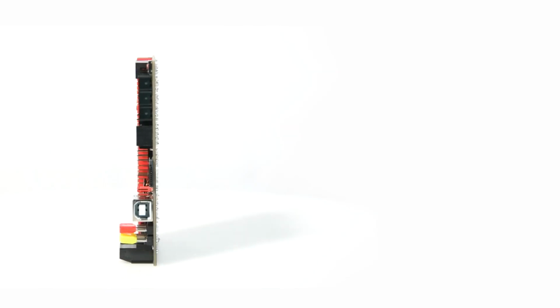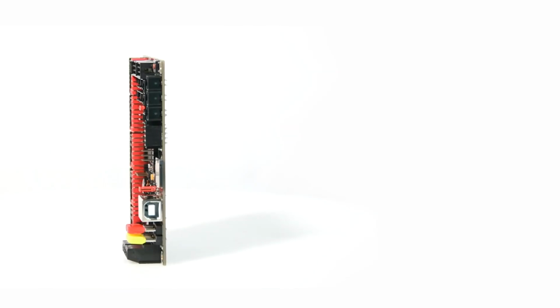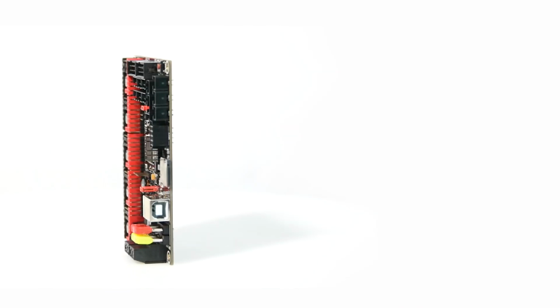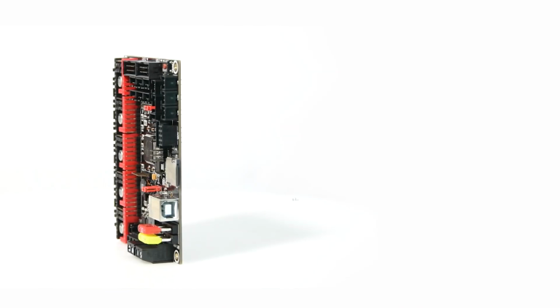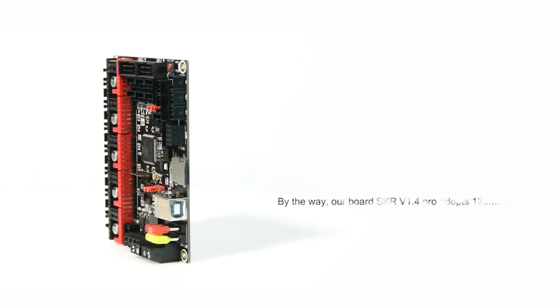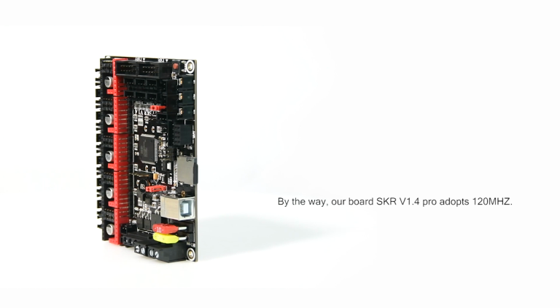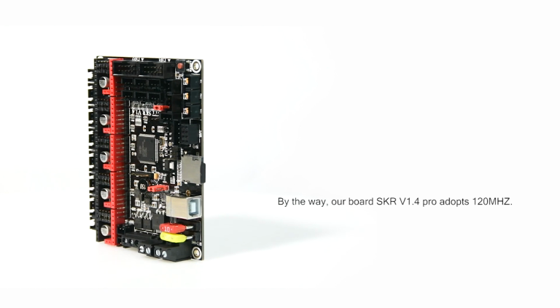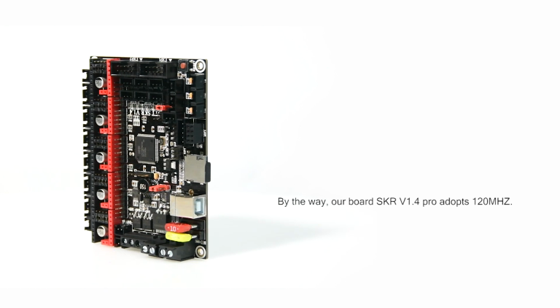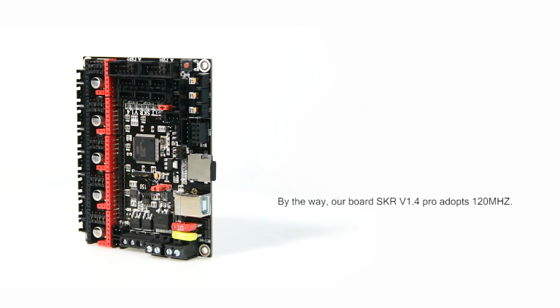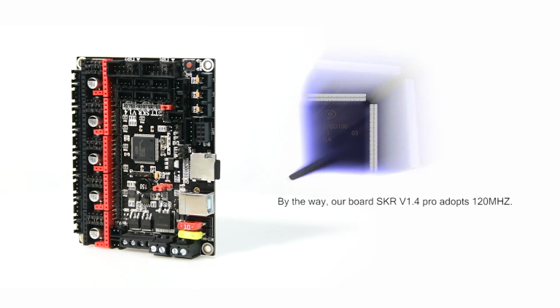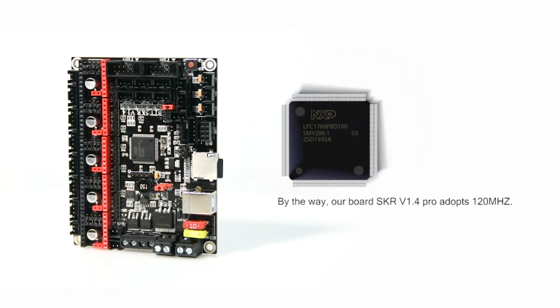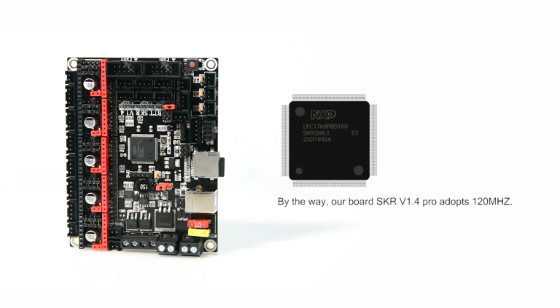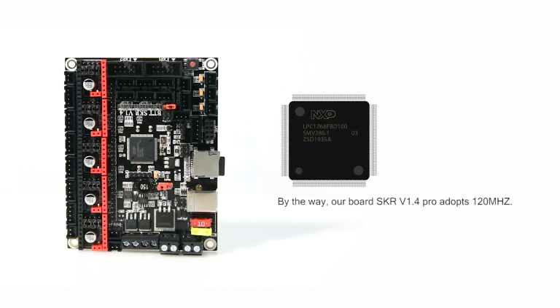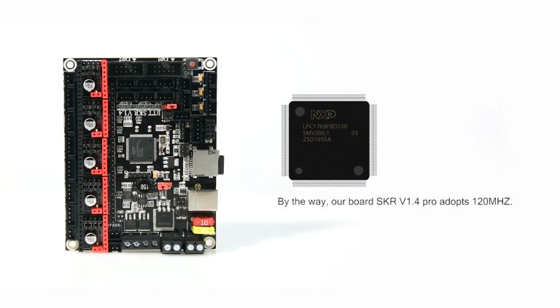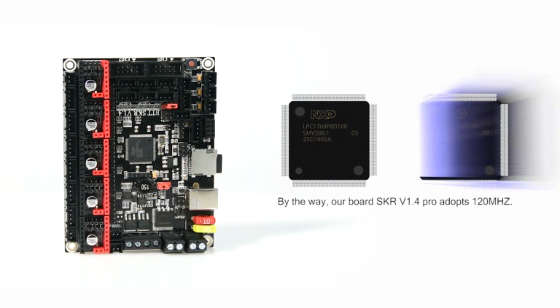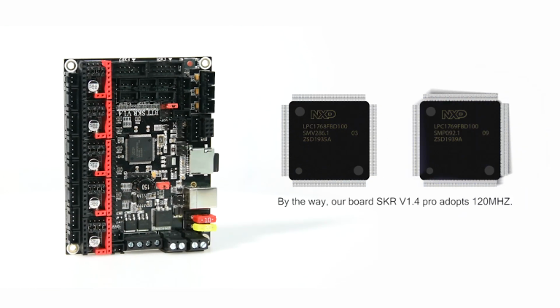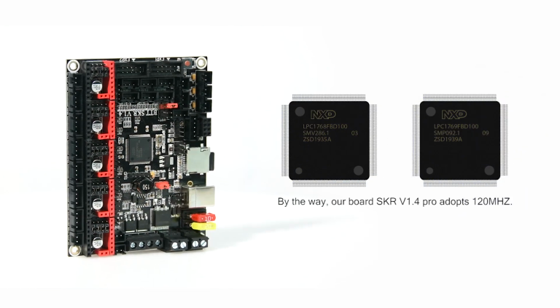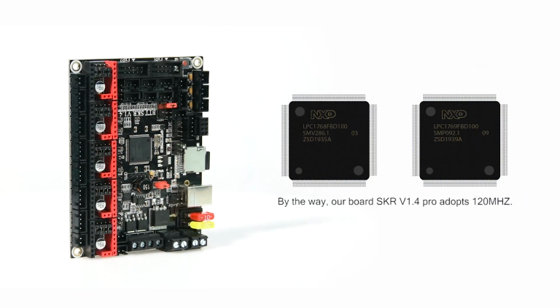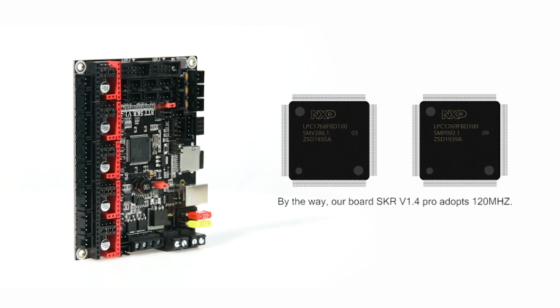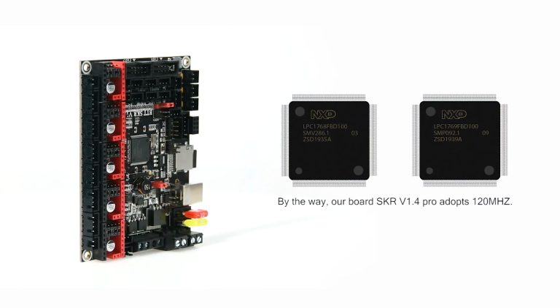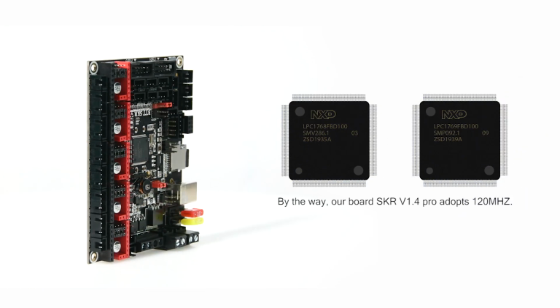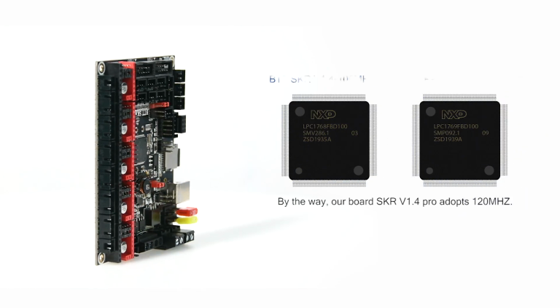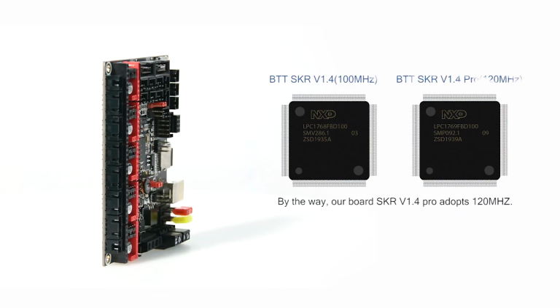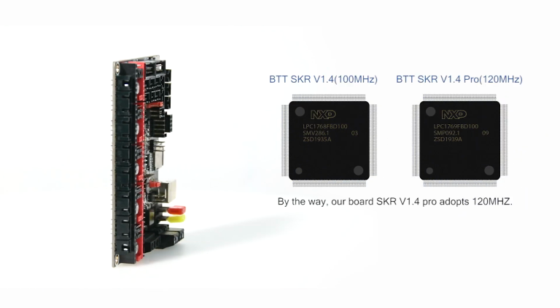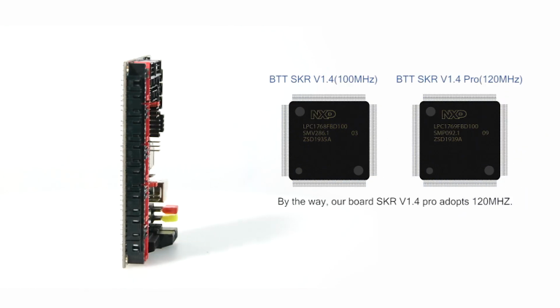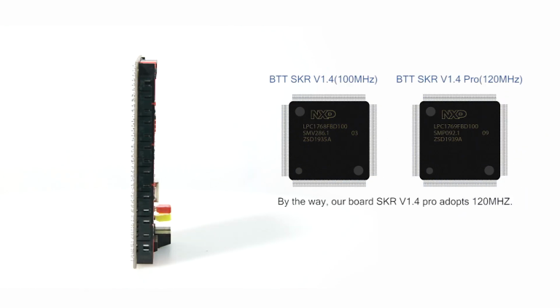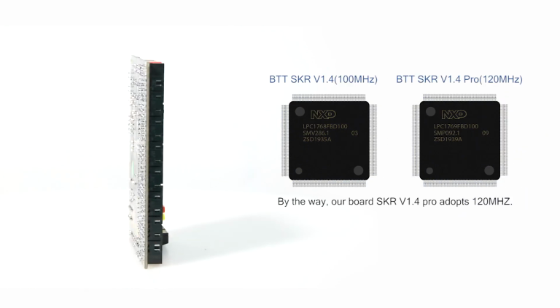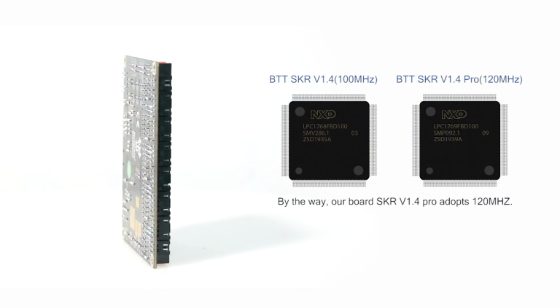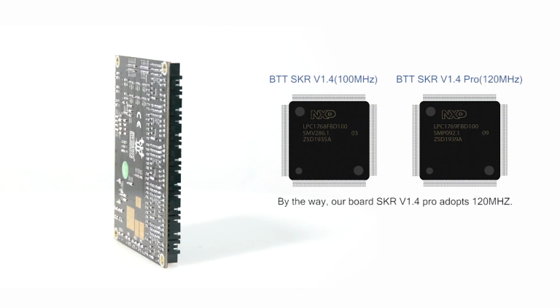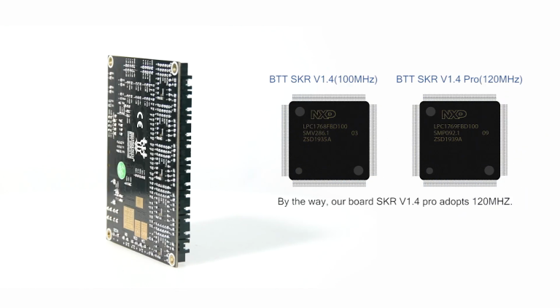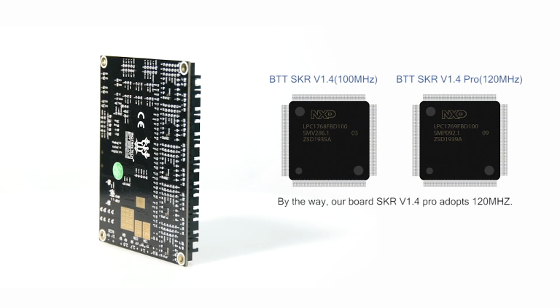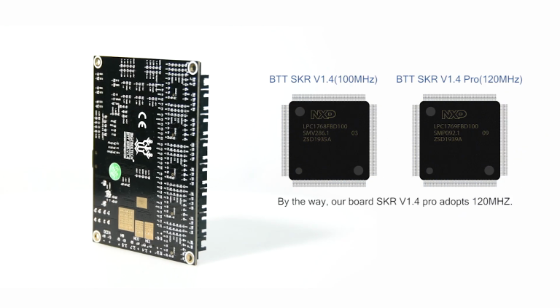By the way, our board SKR version 1.4 Pro adopts 120MHz.